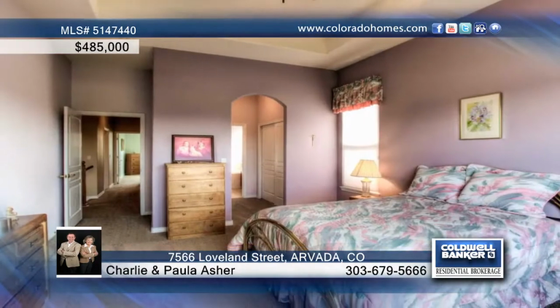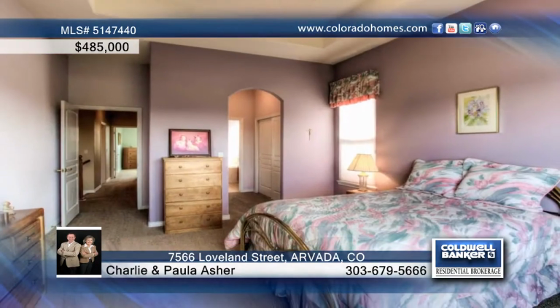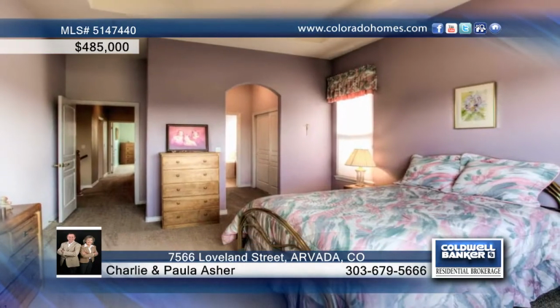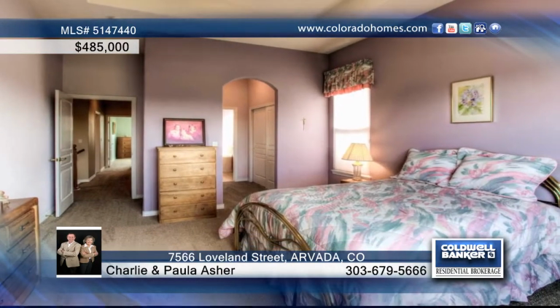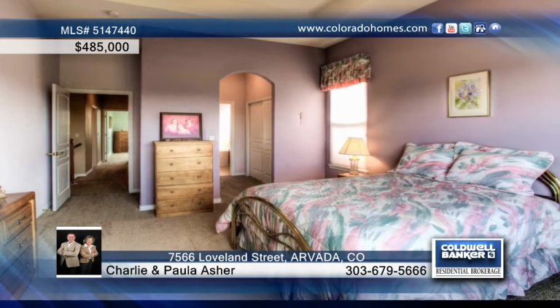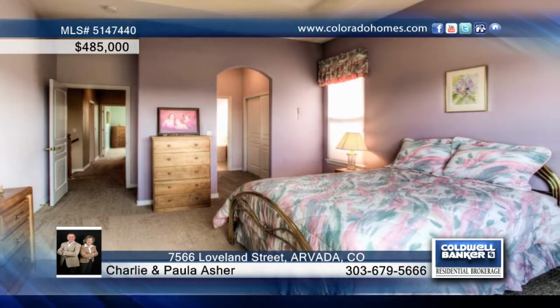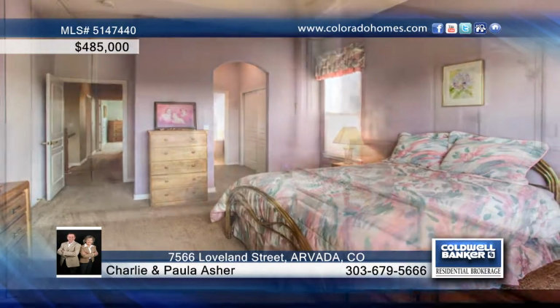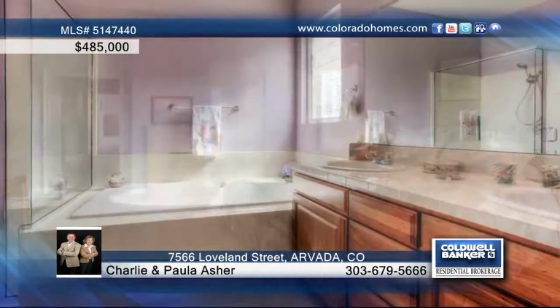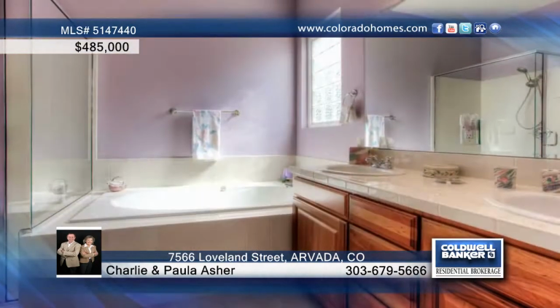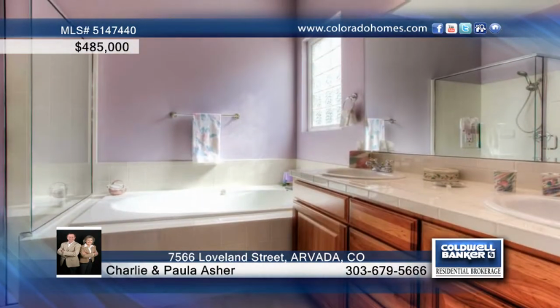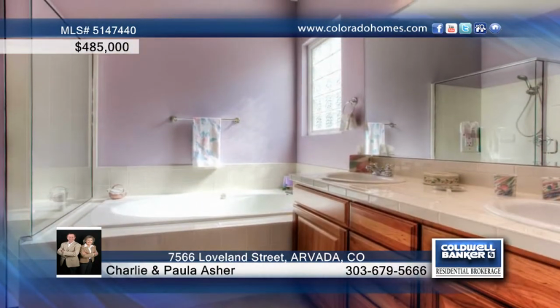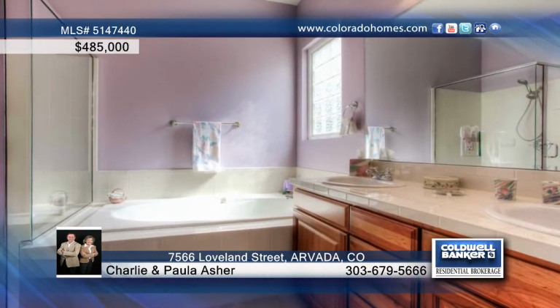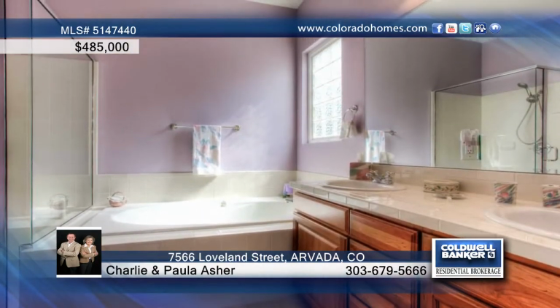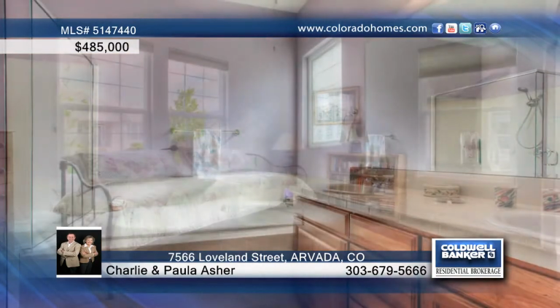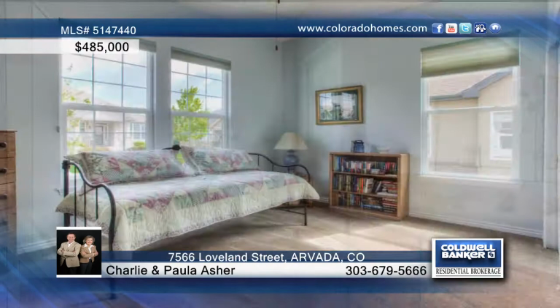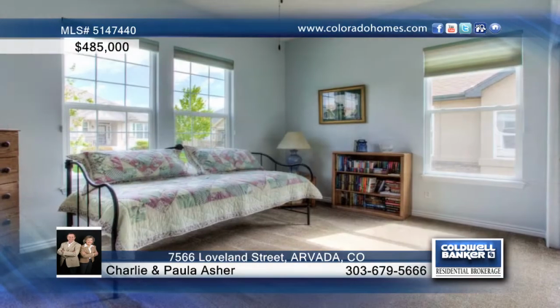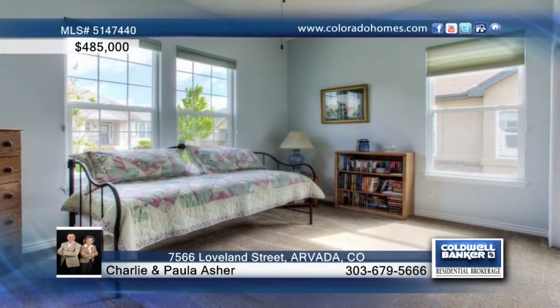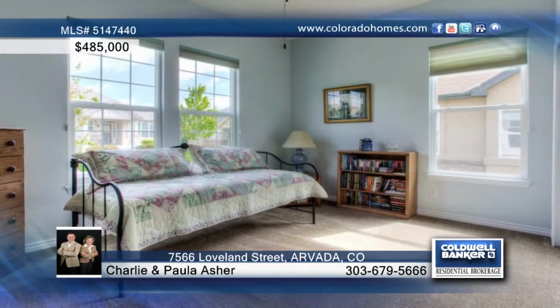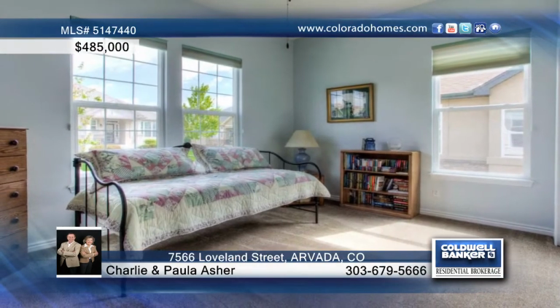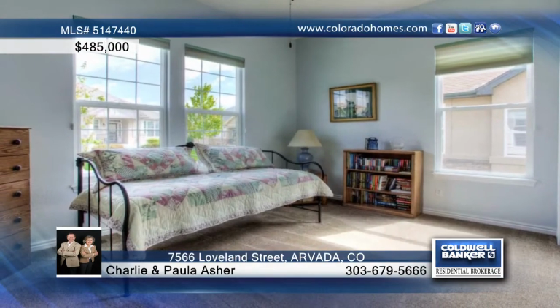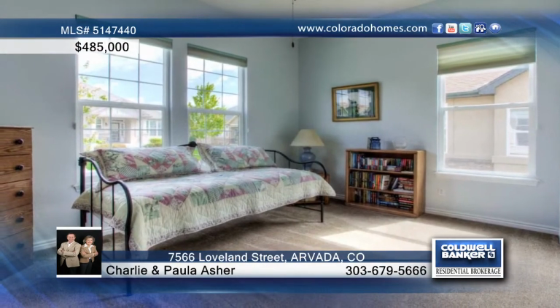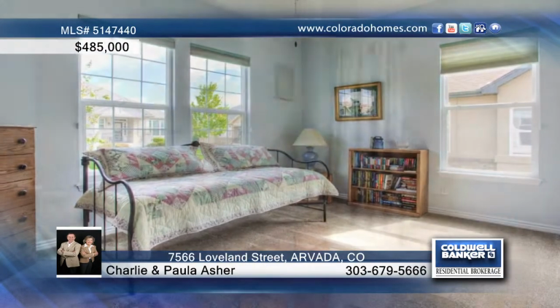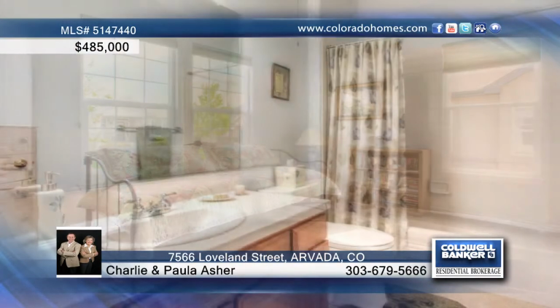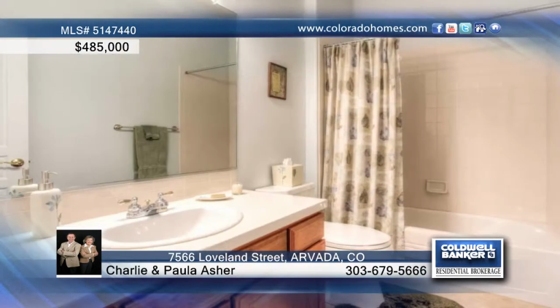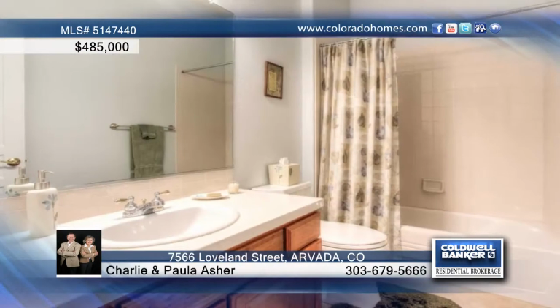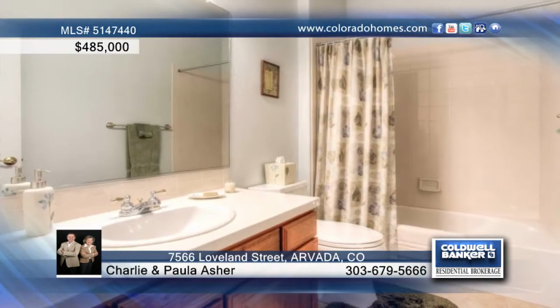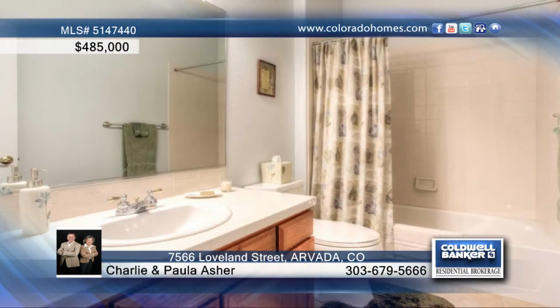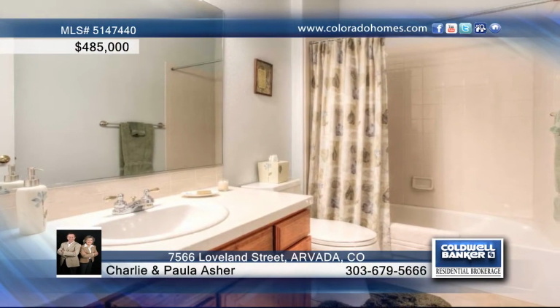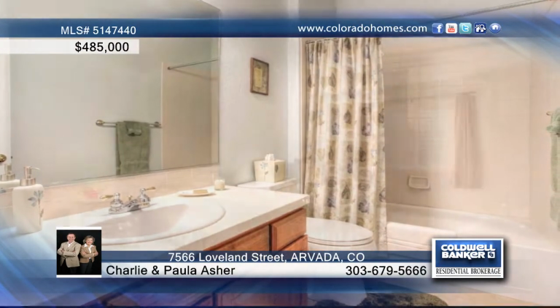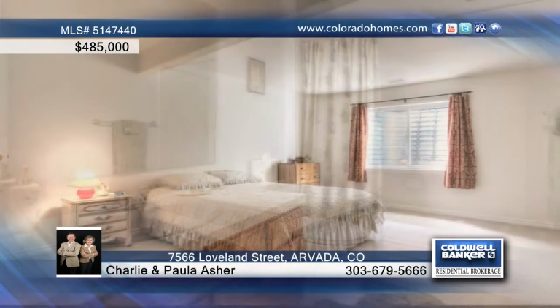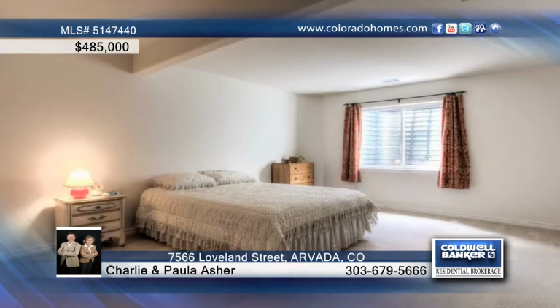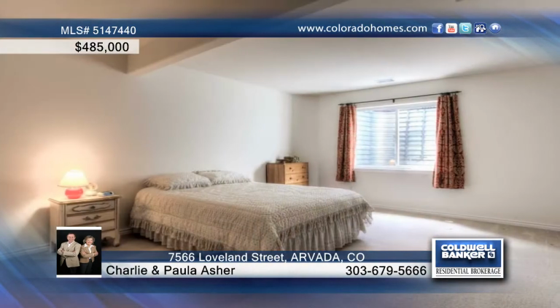The sunny great room incorporates an inviting living area, an office study, and a kitchen with hardwood flooring and cherry cabinets.